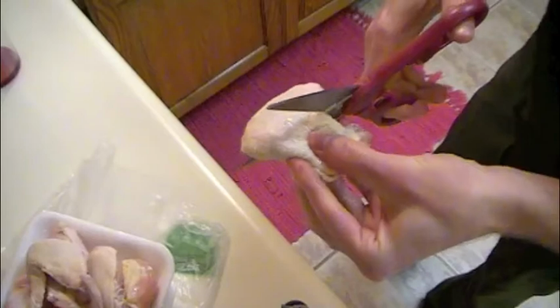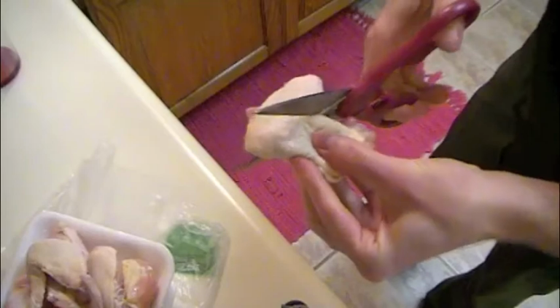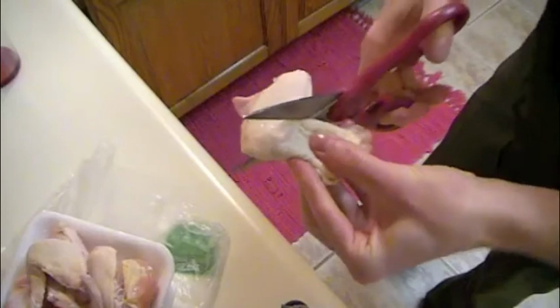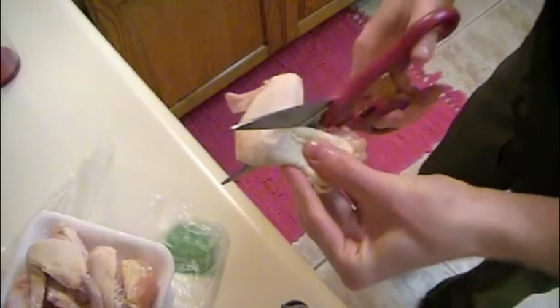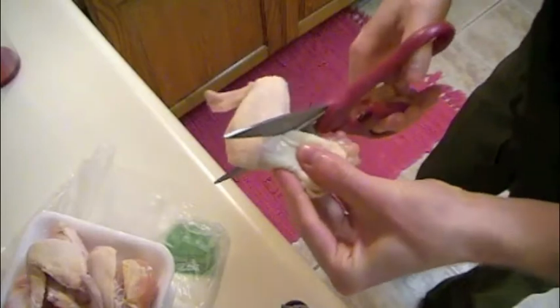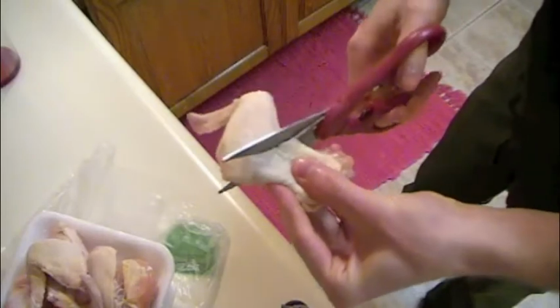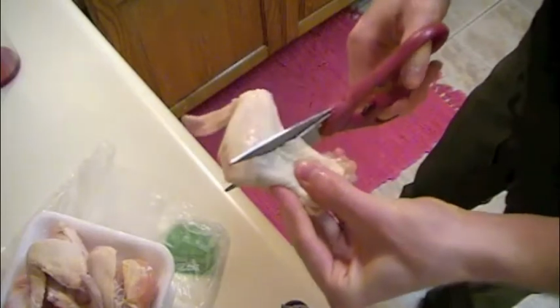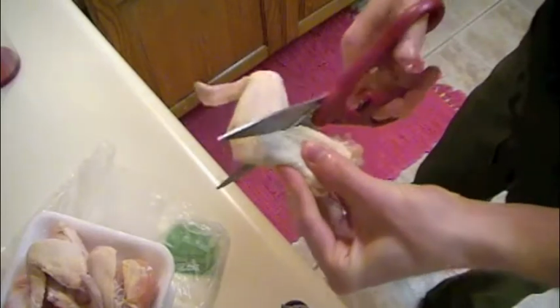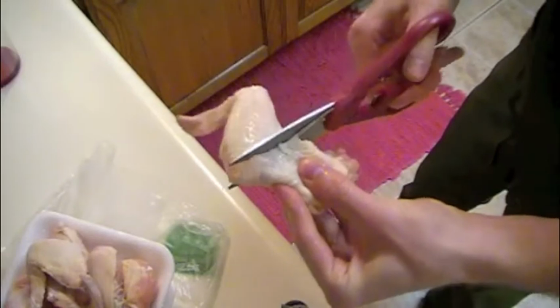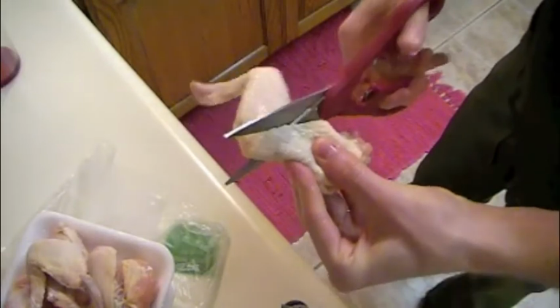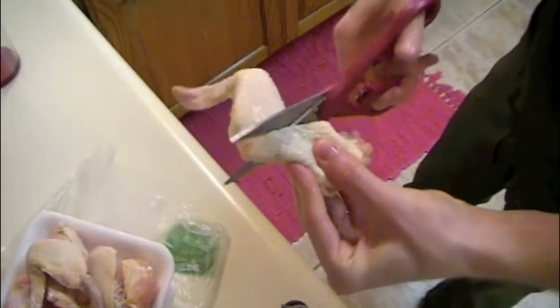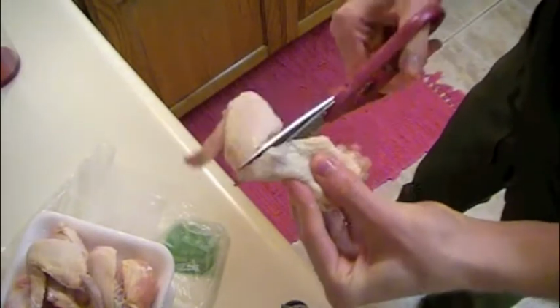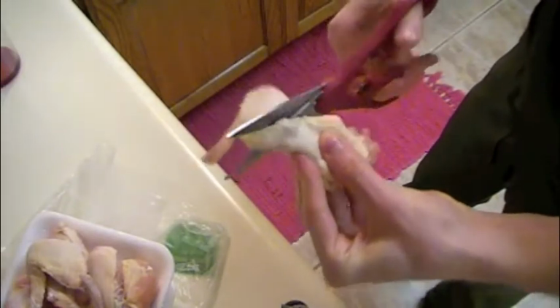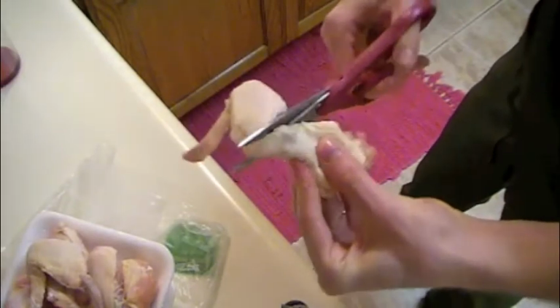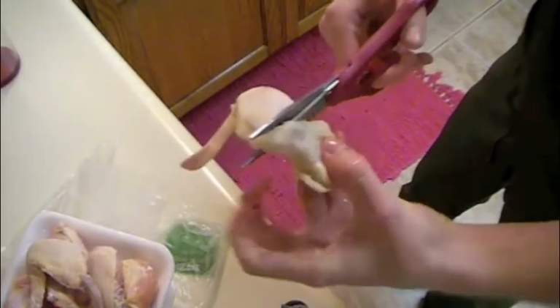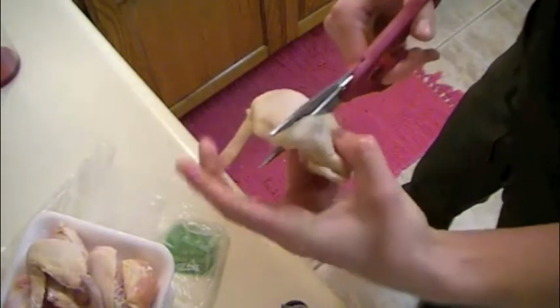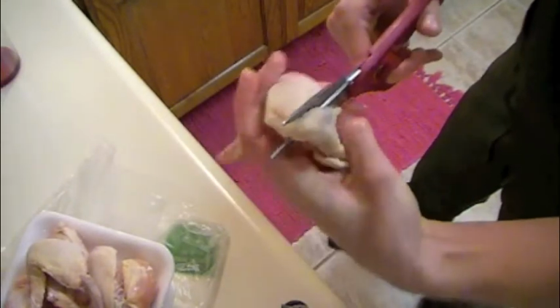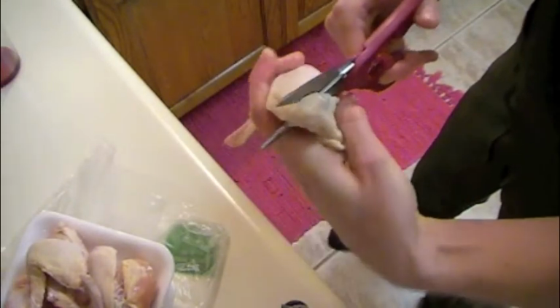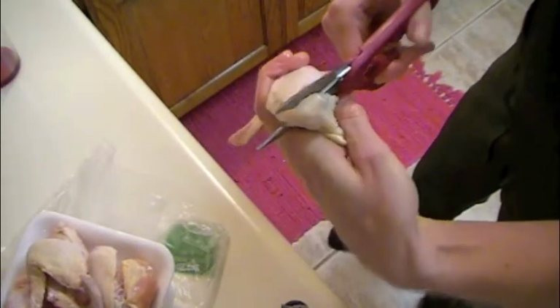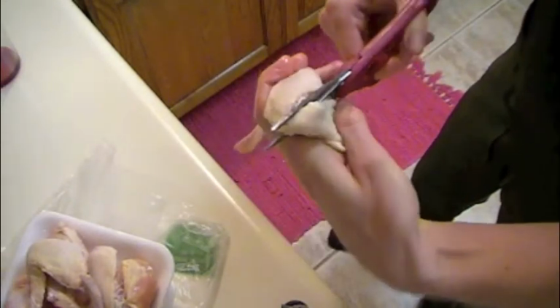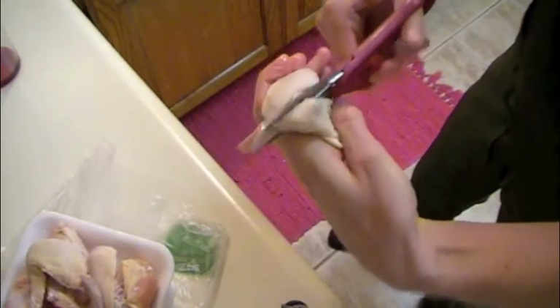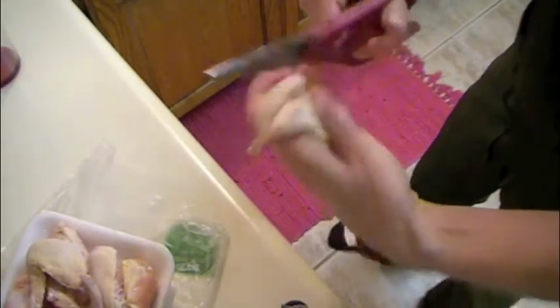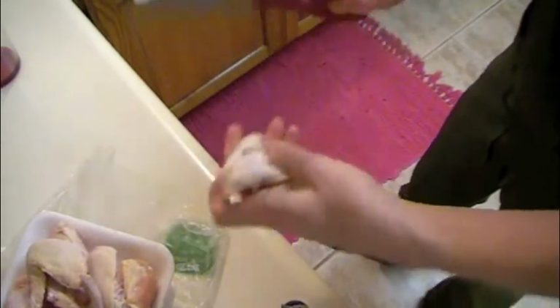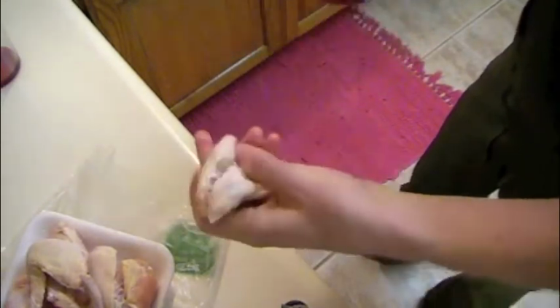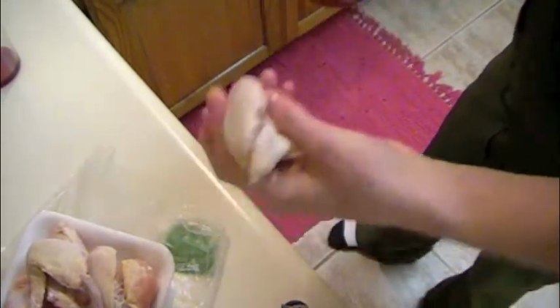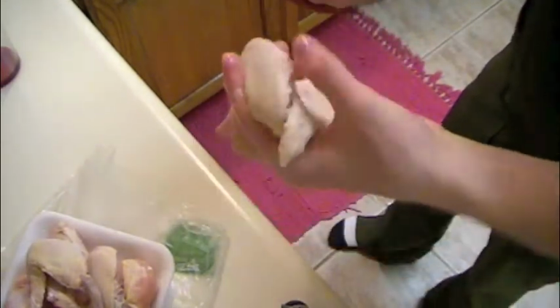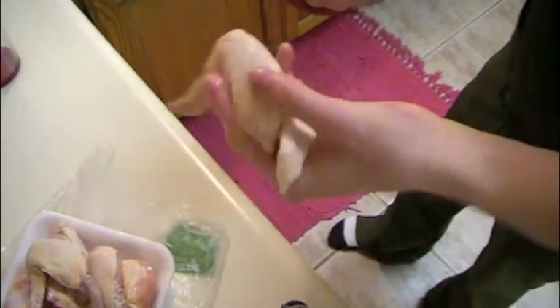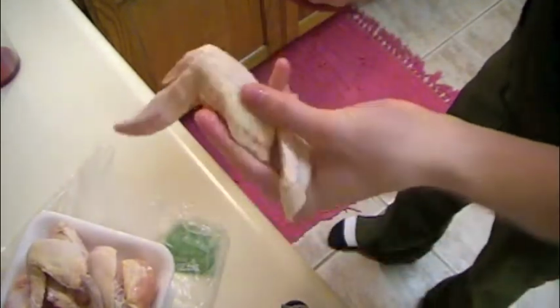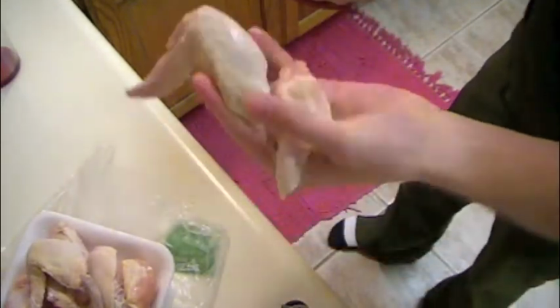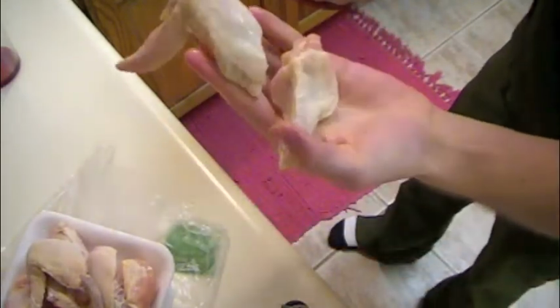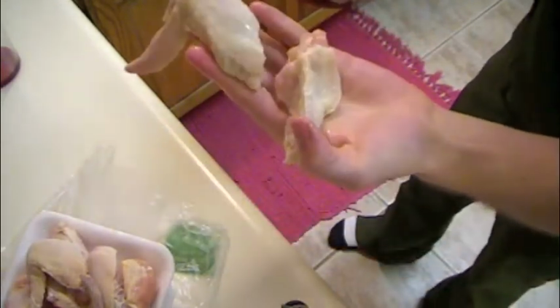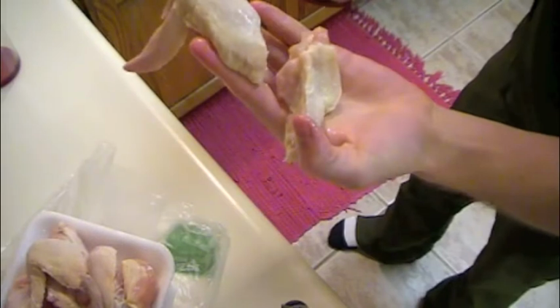First, get a pack of chicken wings and cut them in half across the joint, separating the wing from the drumette.